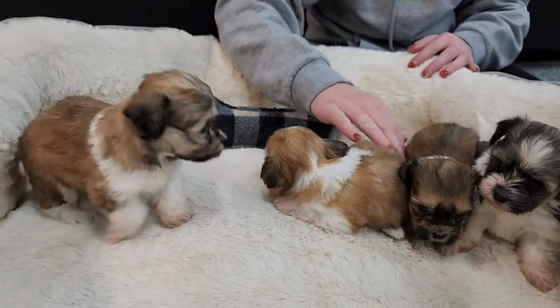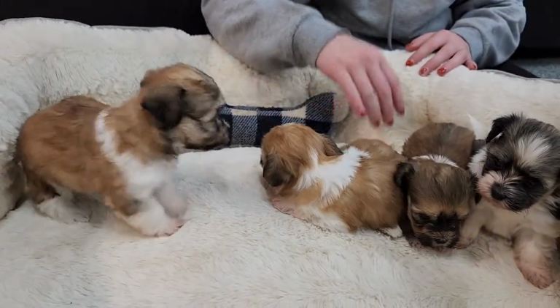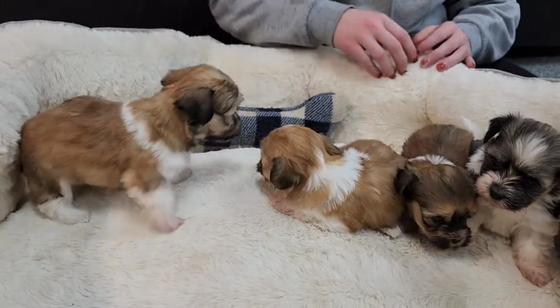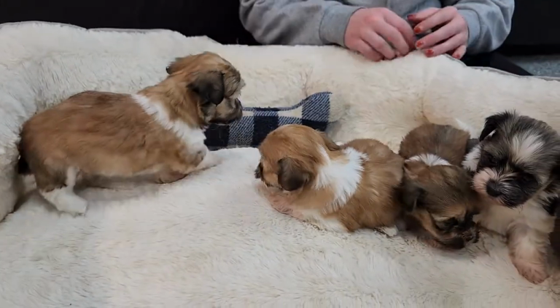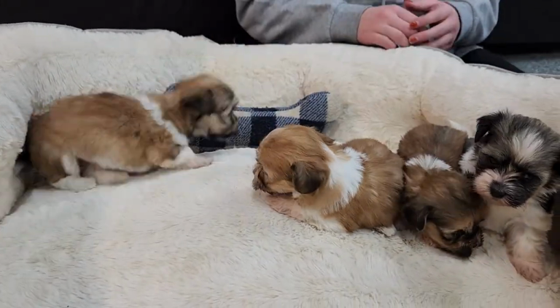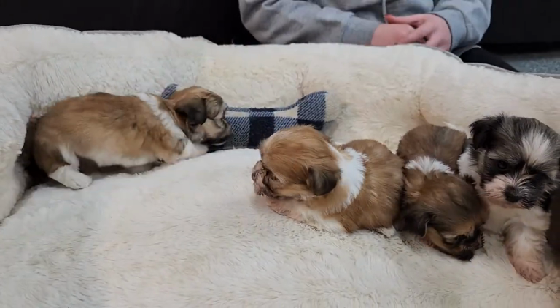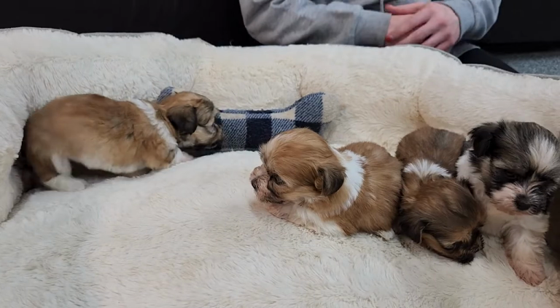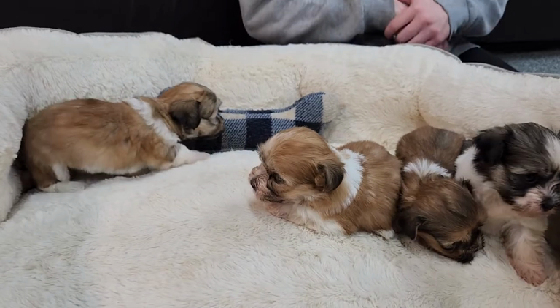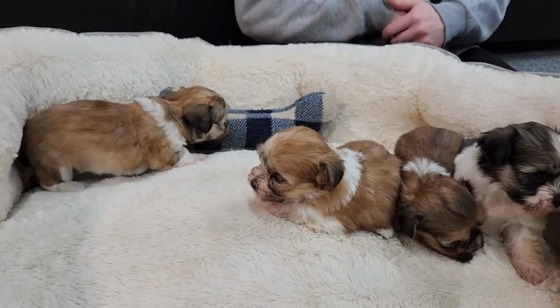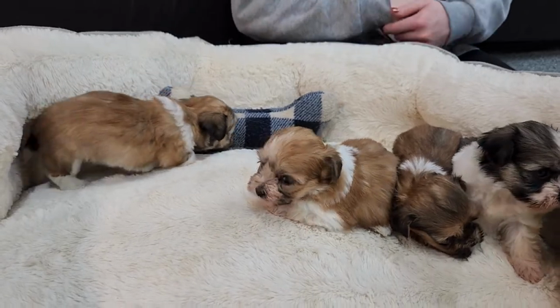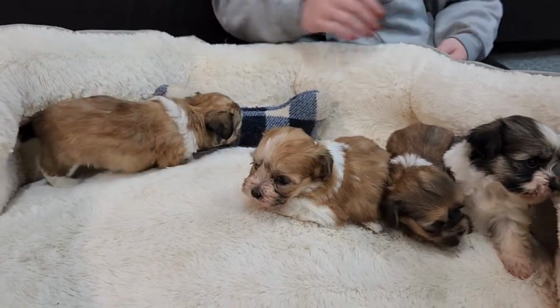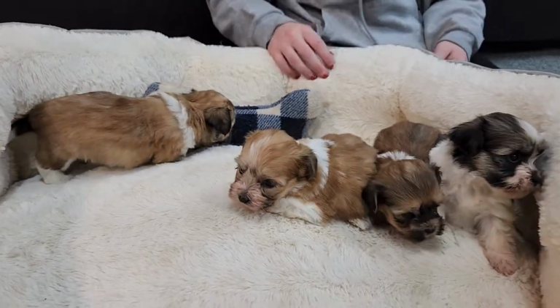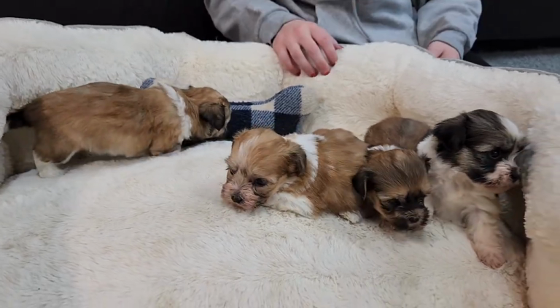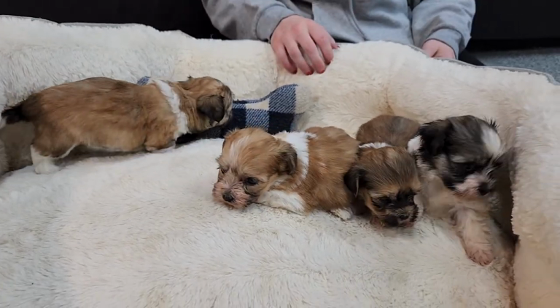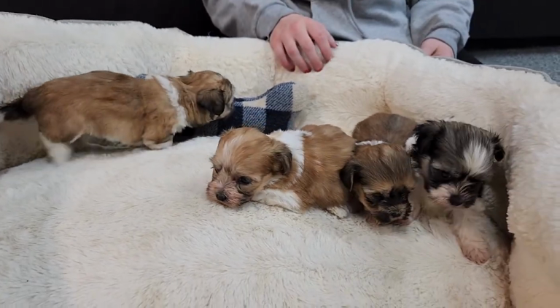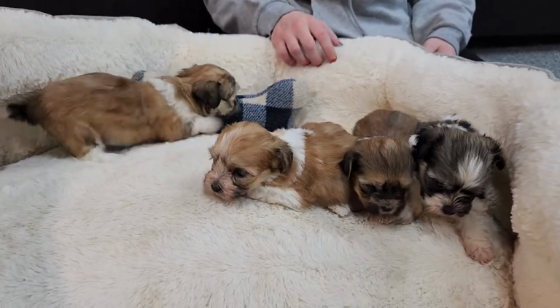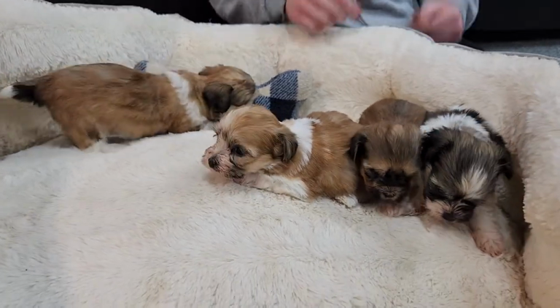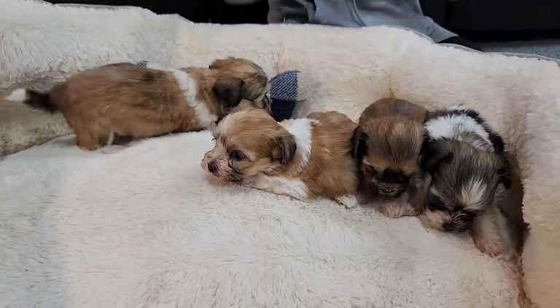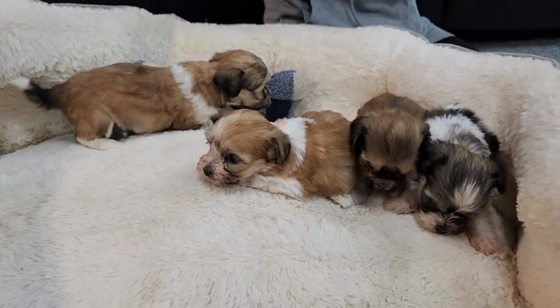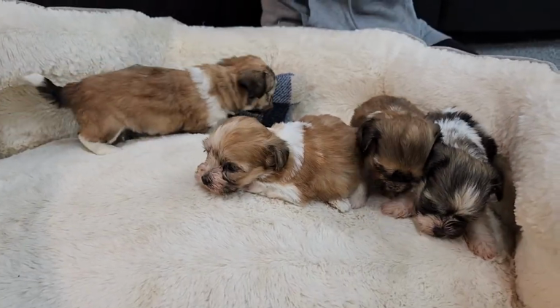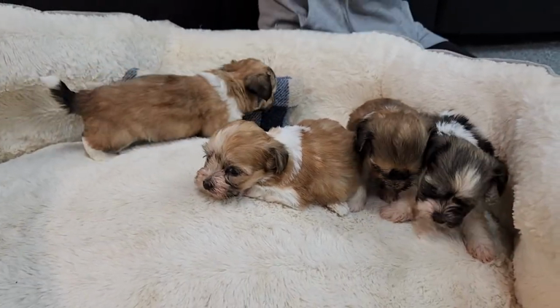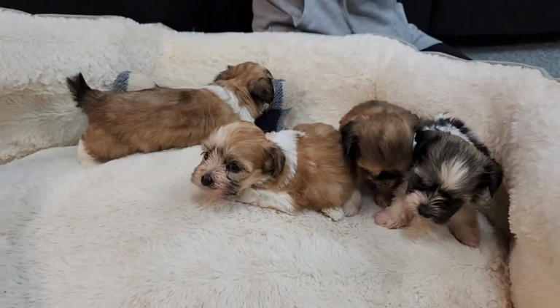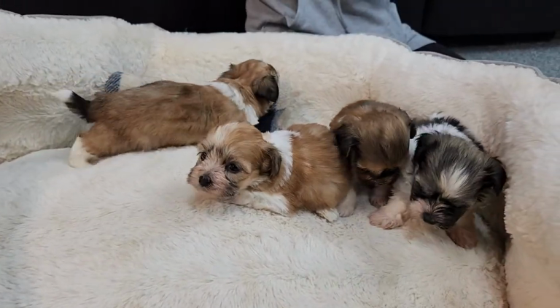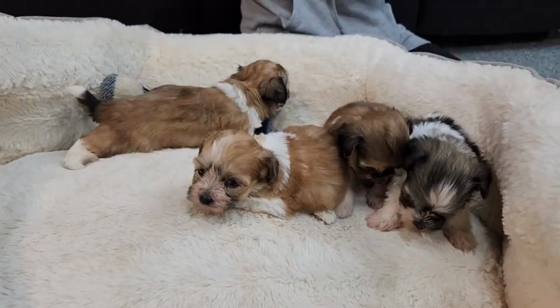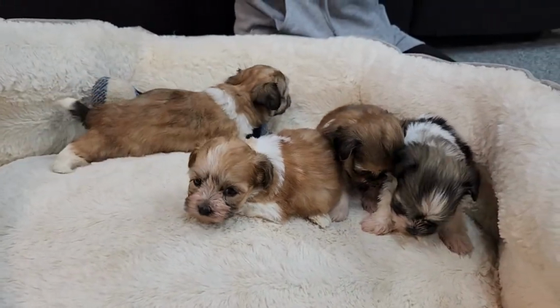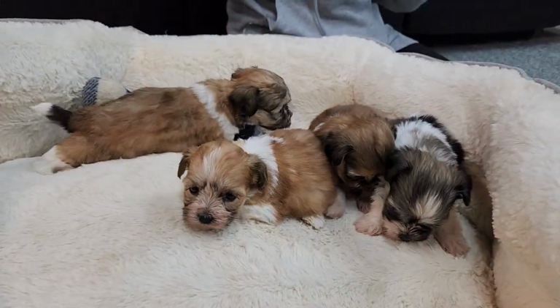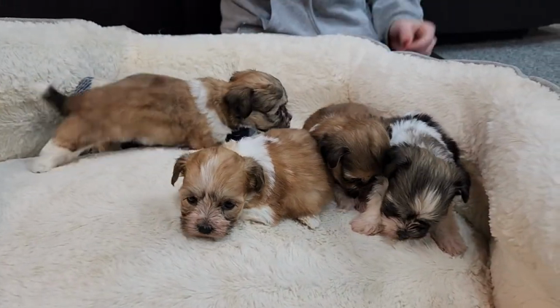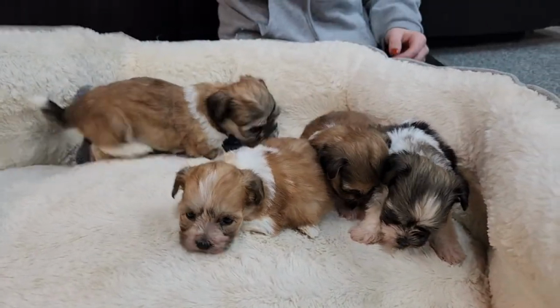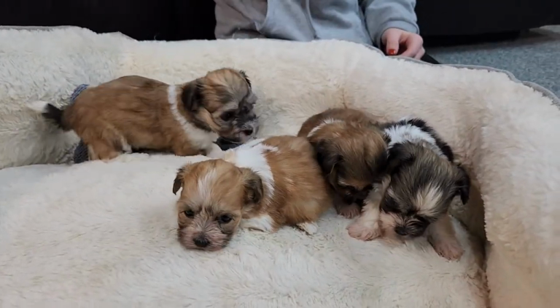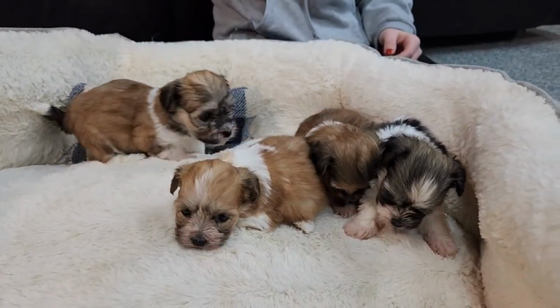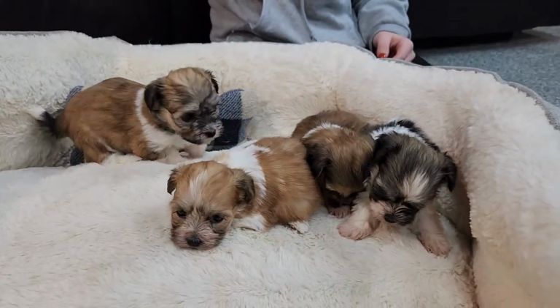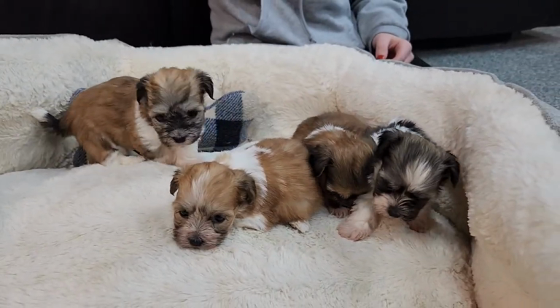When I say small versus big in this litter, that means seven pounds versus like nine or ten. So still small on the Havanese scale.